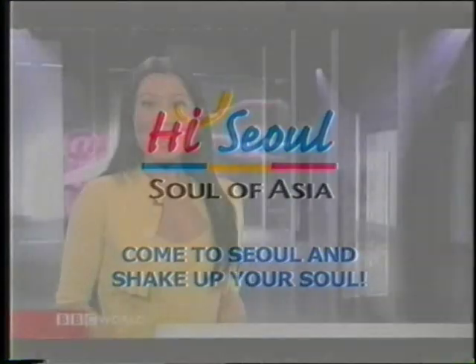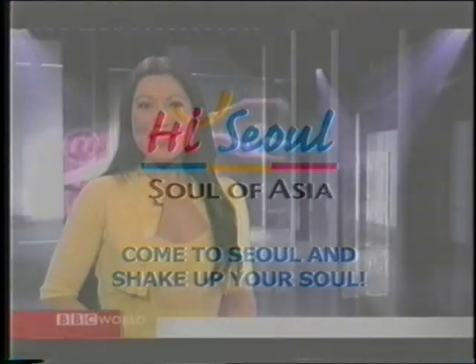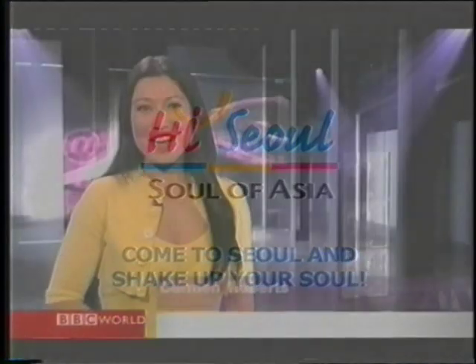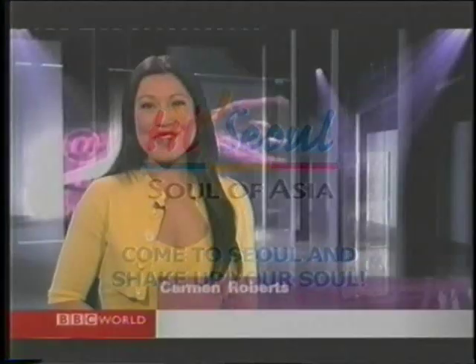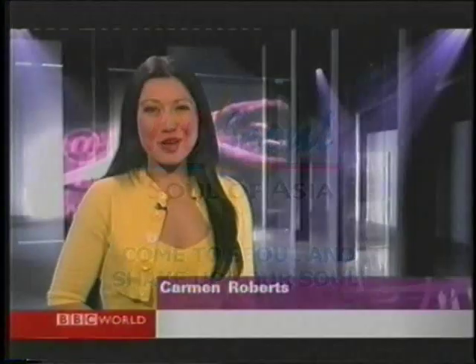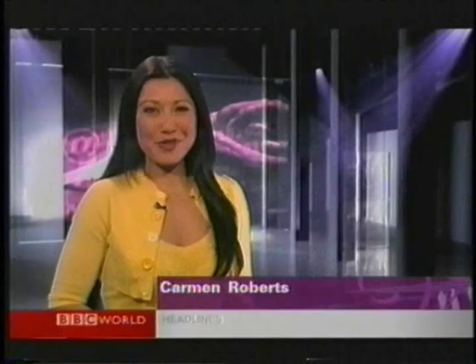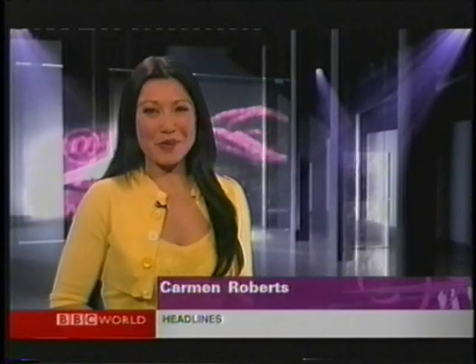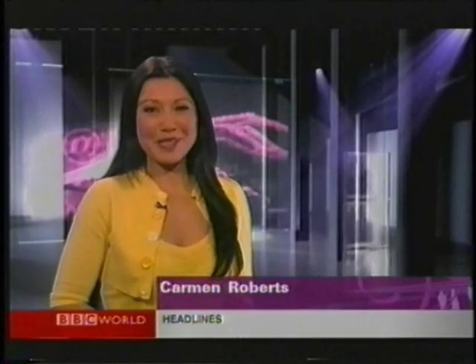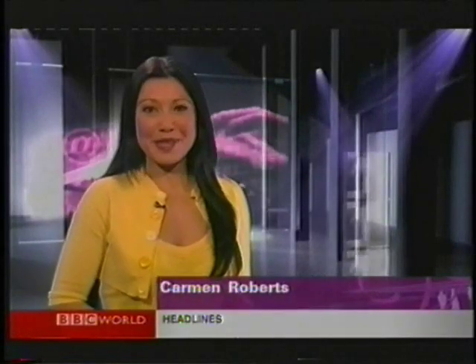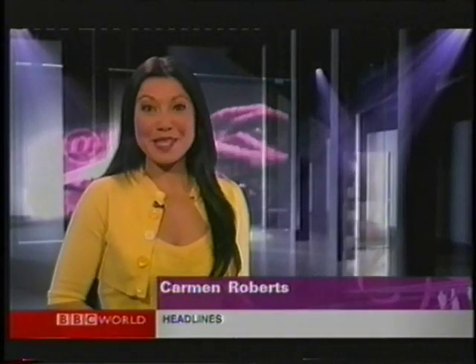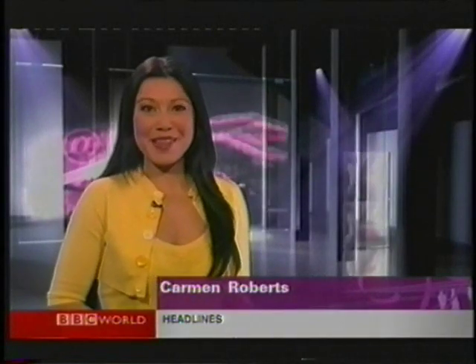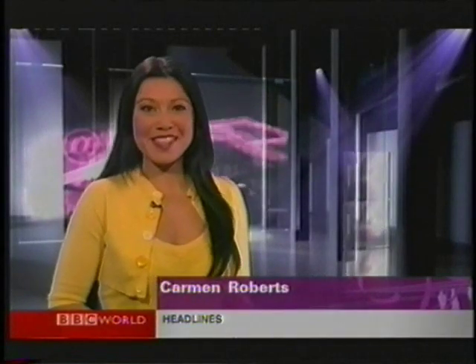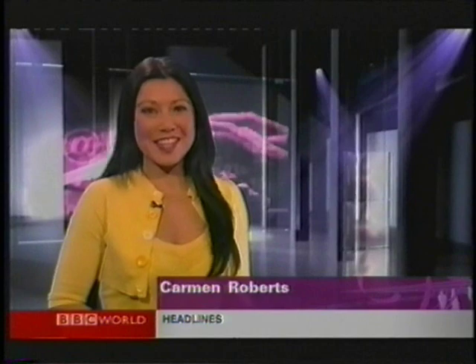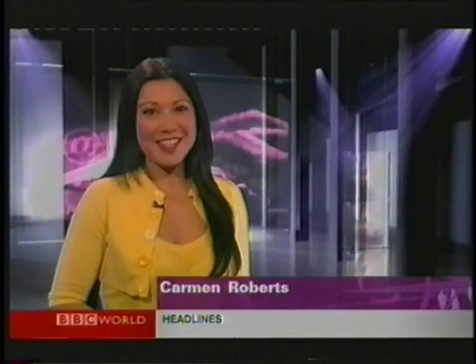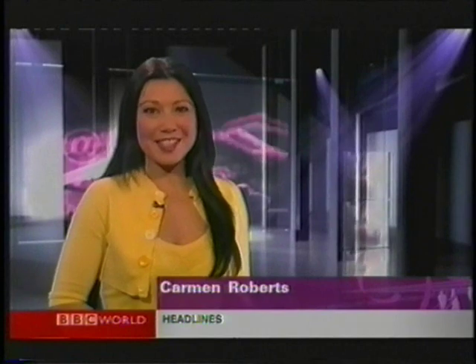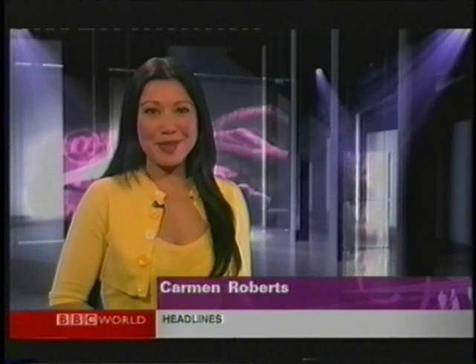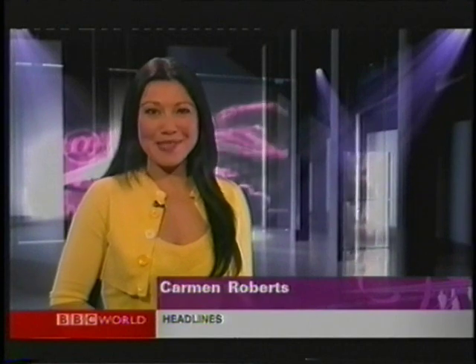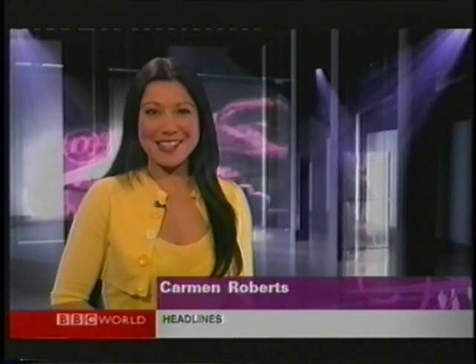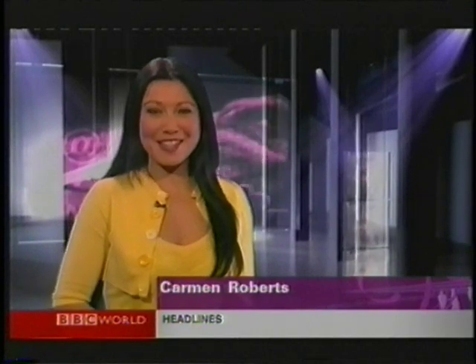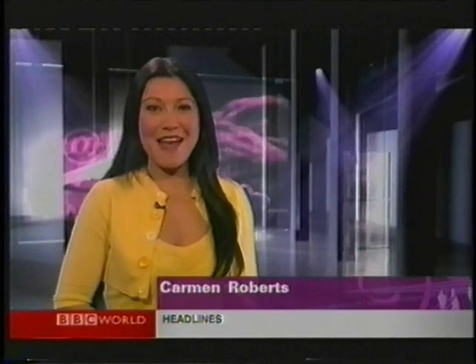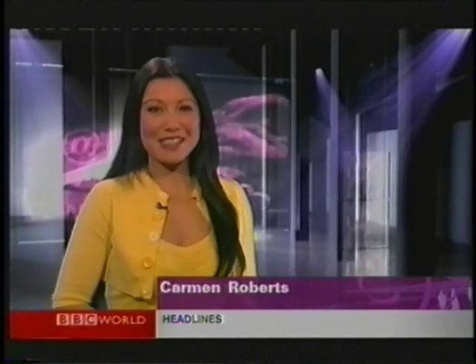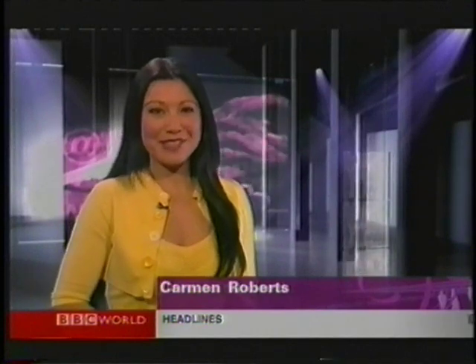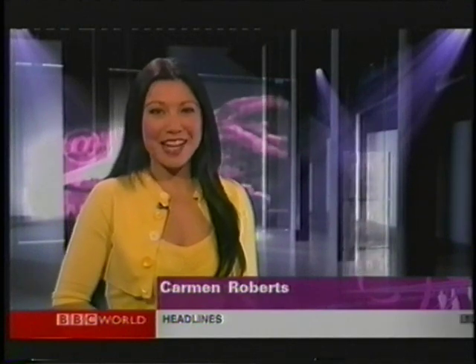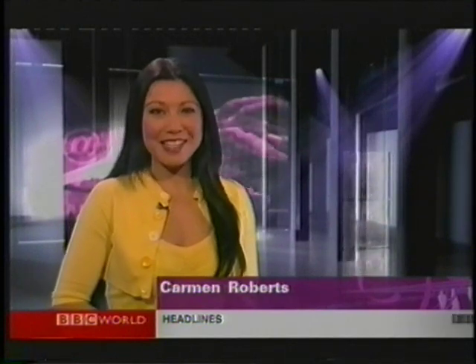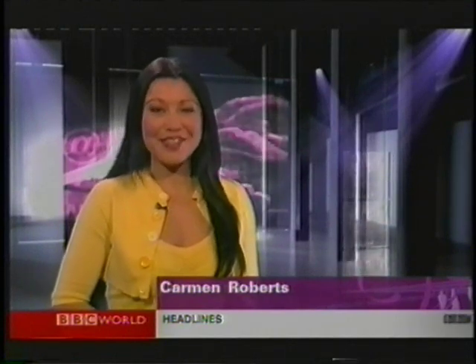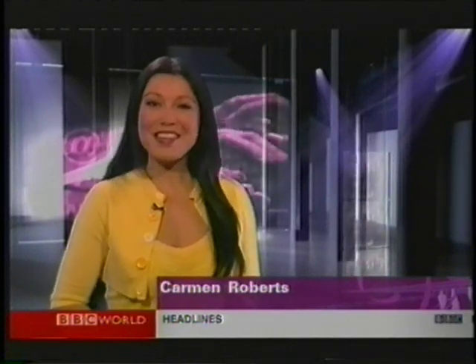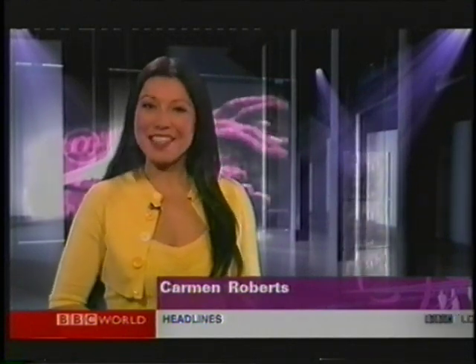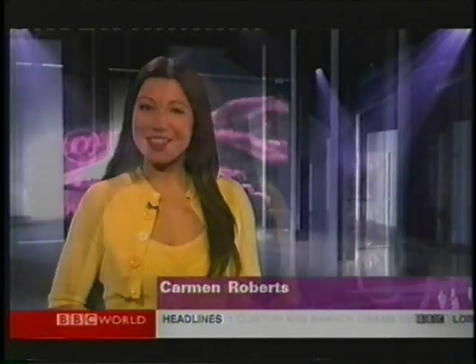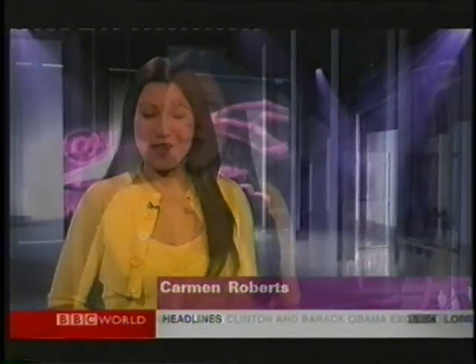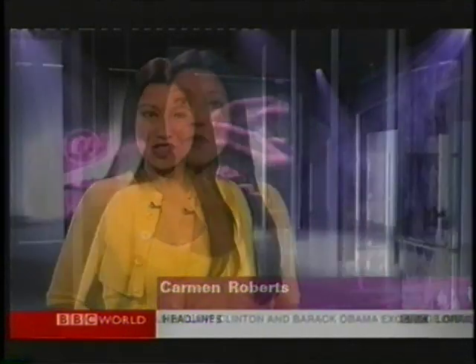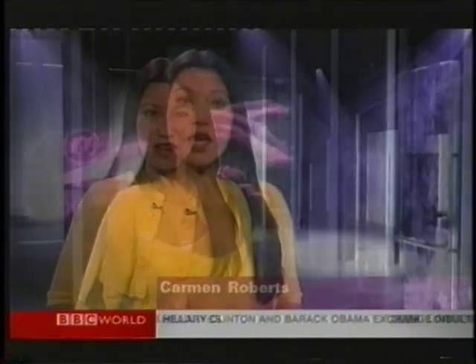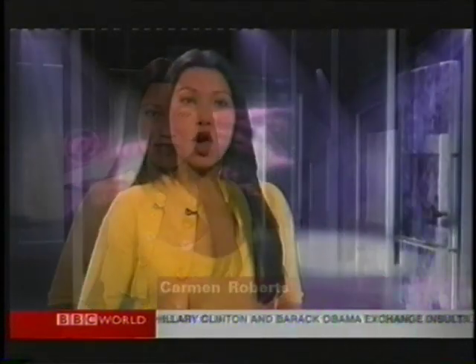Hello, I'm Carmen Roberts with this month's internet tips and interactive advice for the net-savvy traveller.